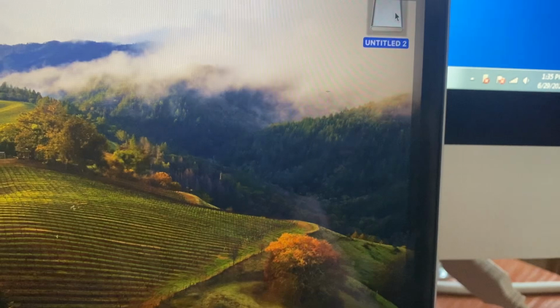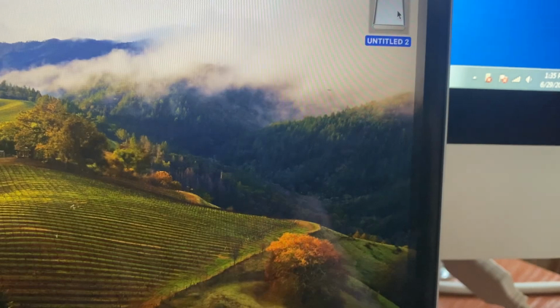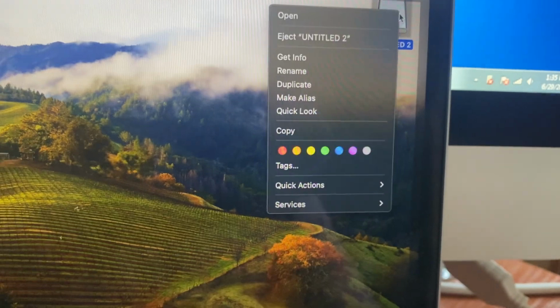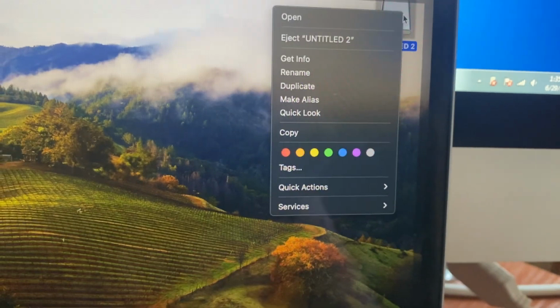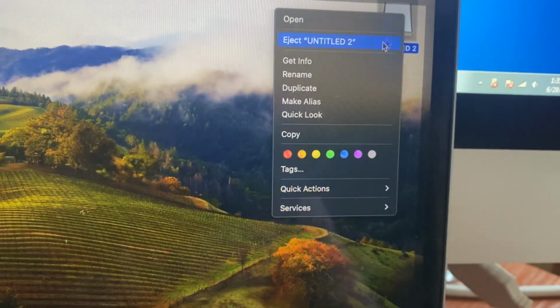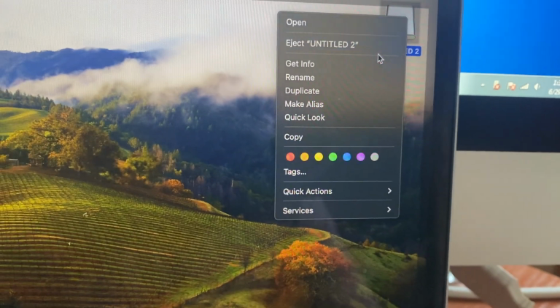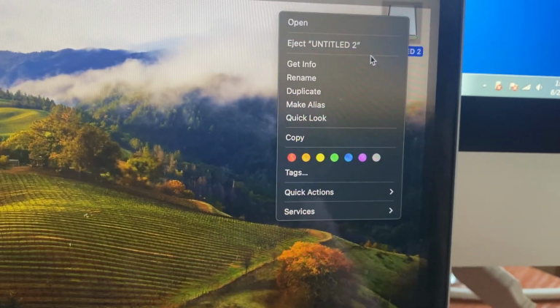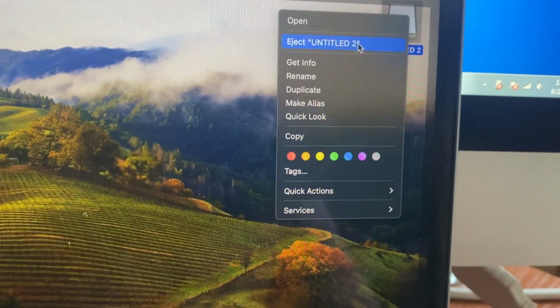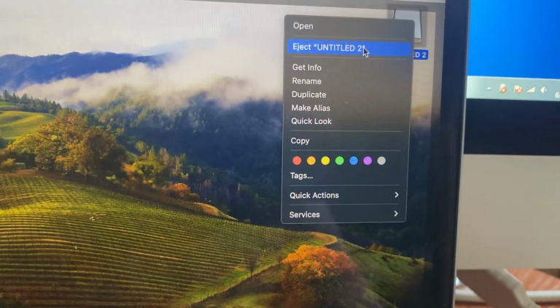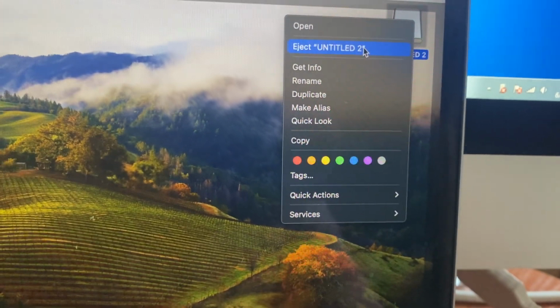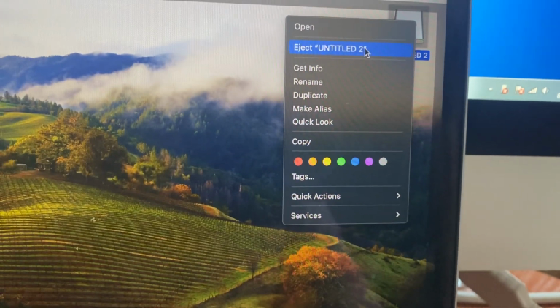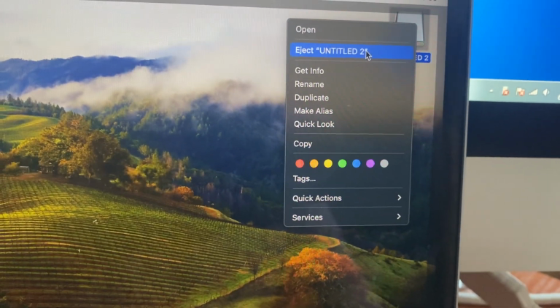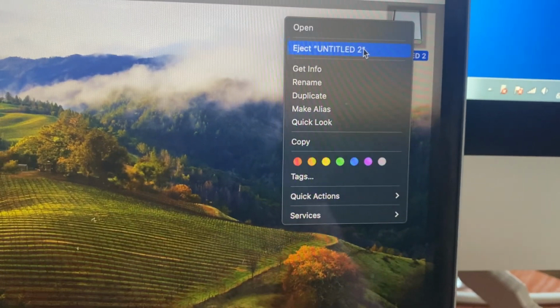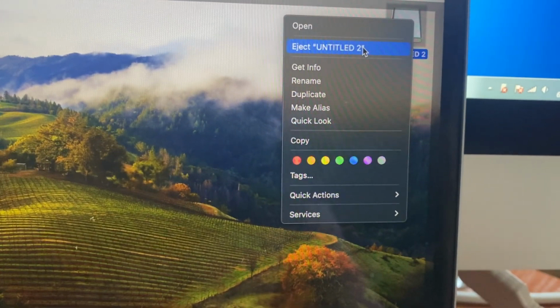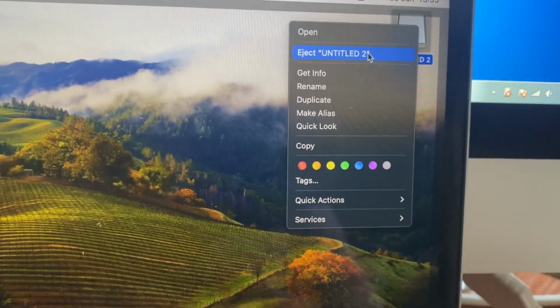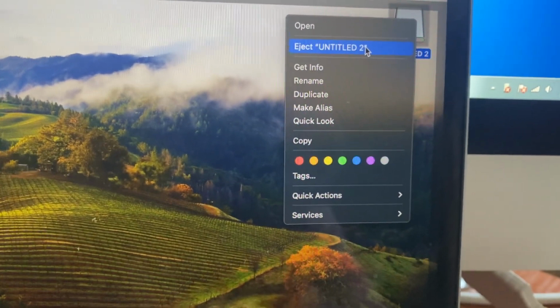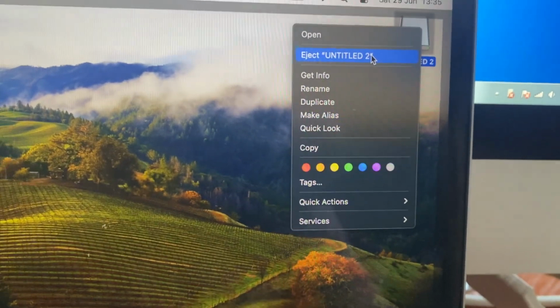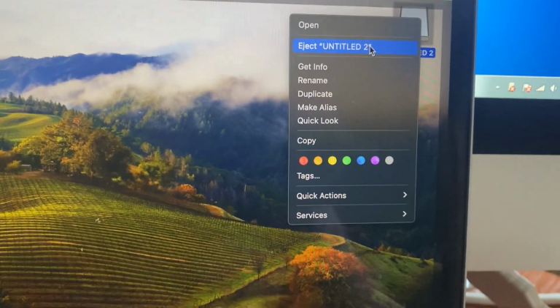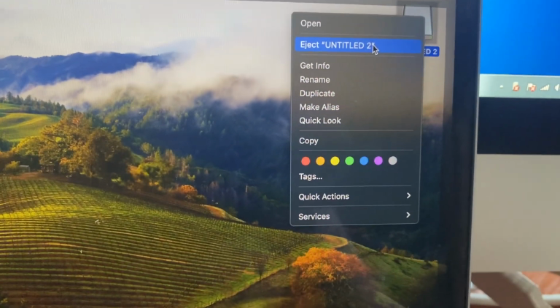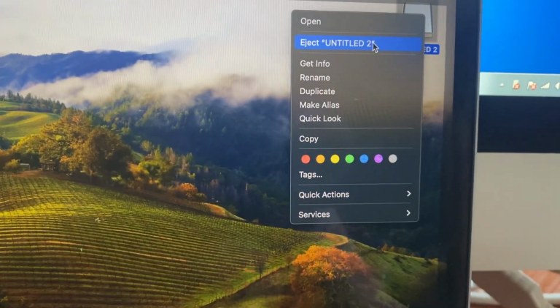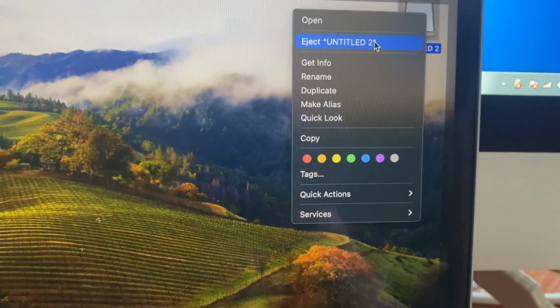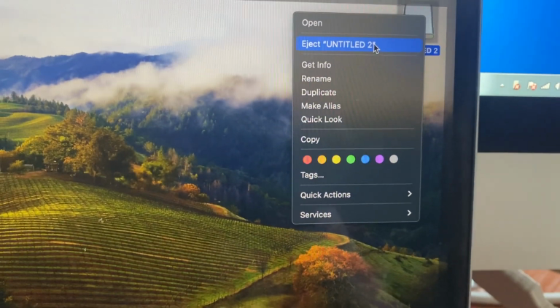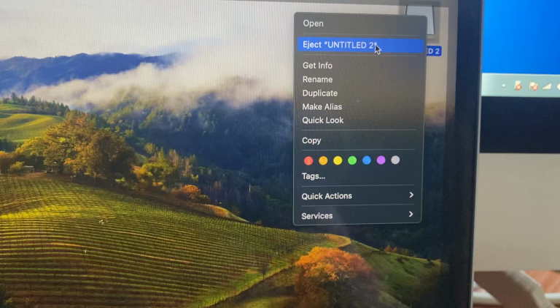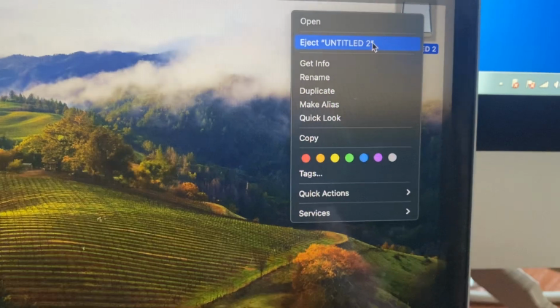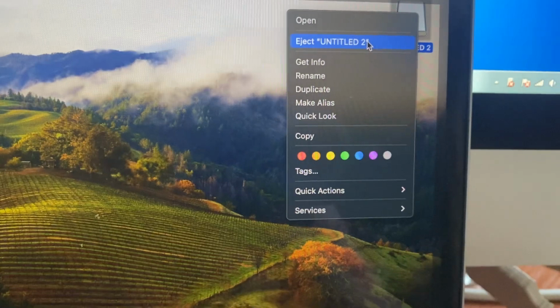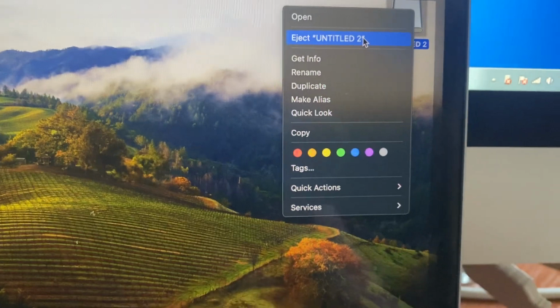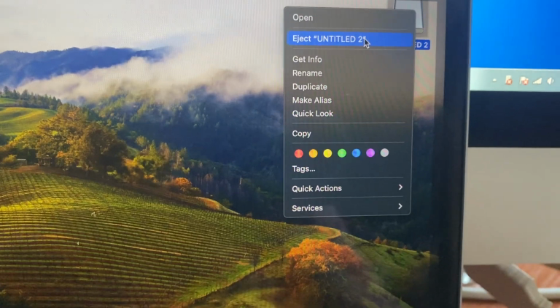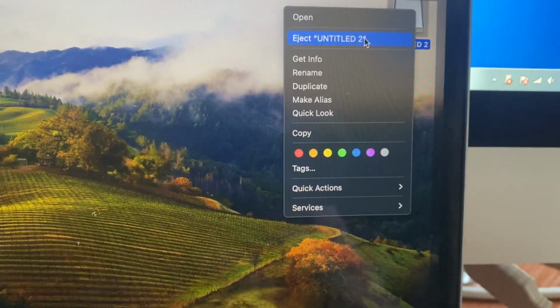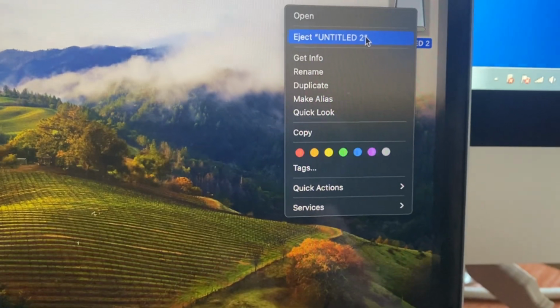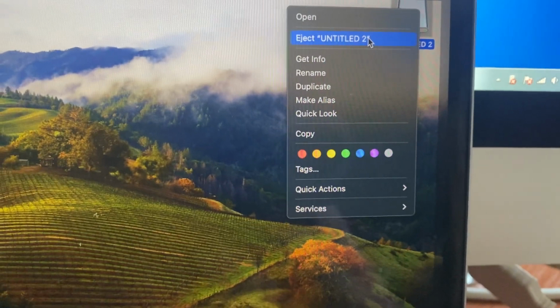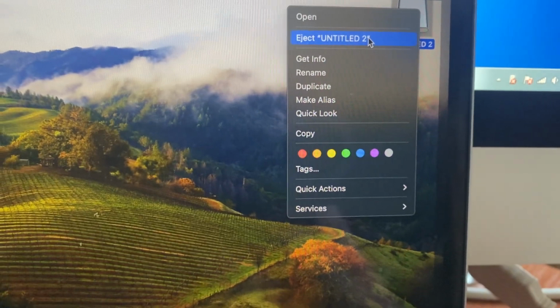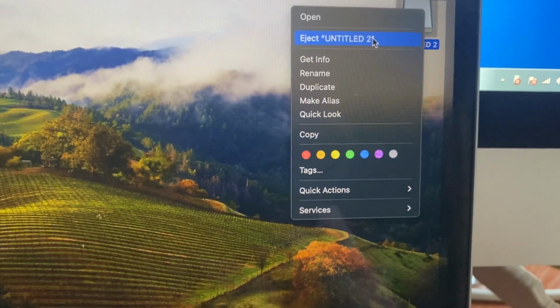Just choose Eject. After that, you can also eject your flash drive the same way.